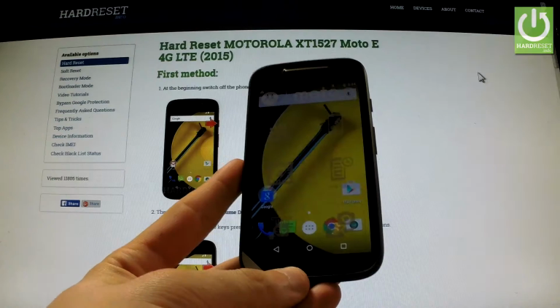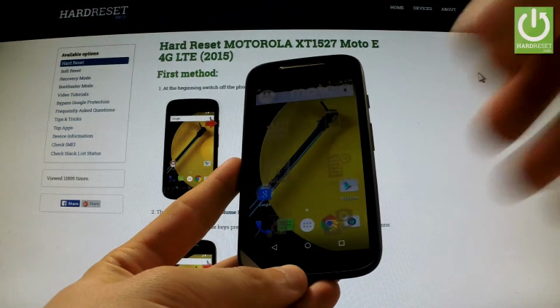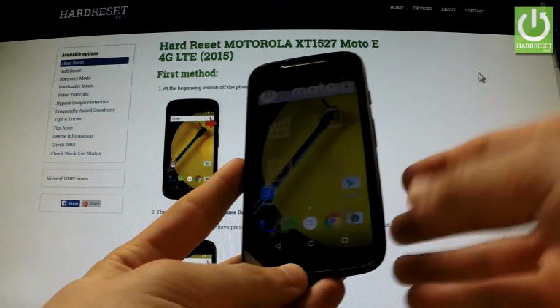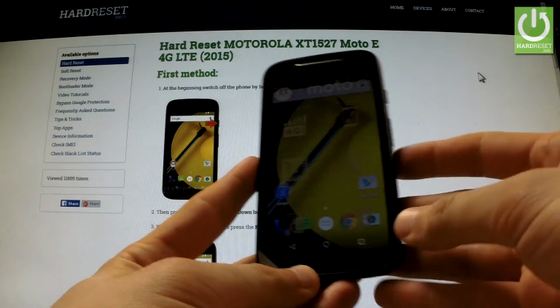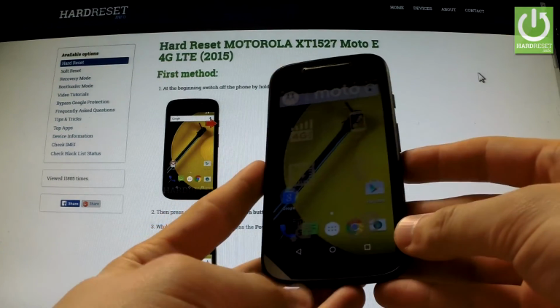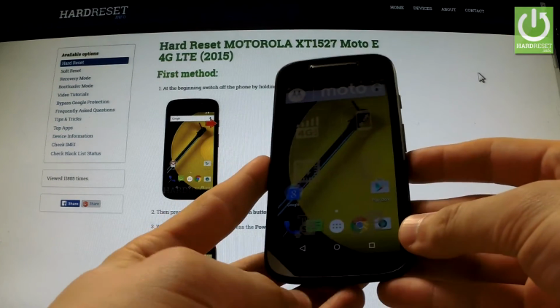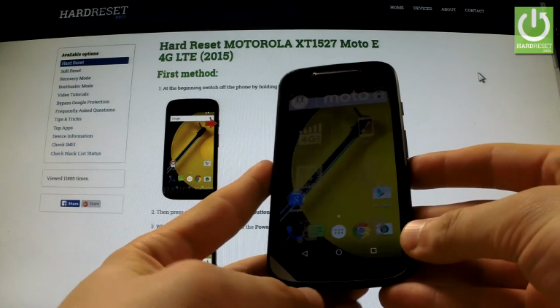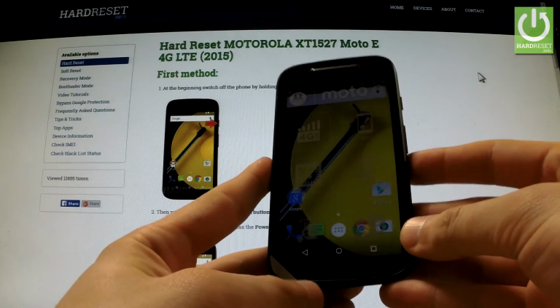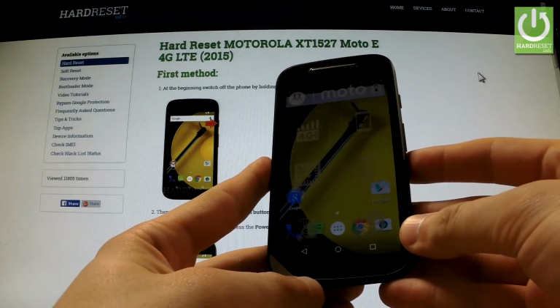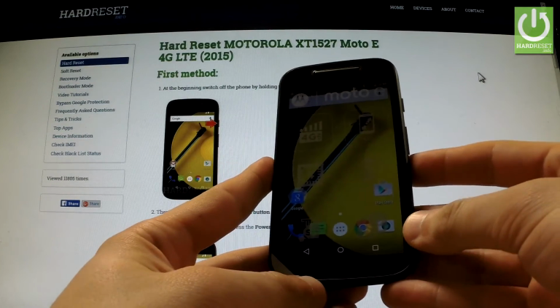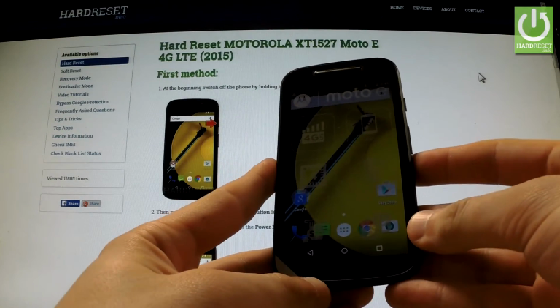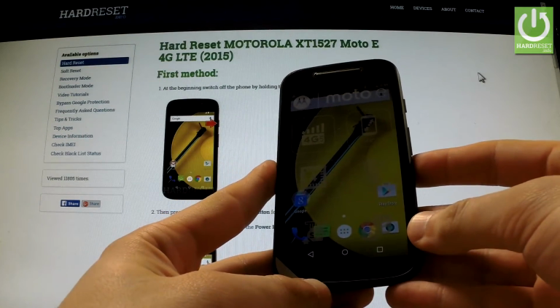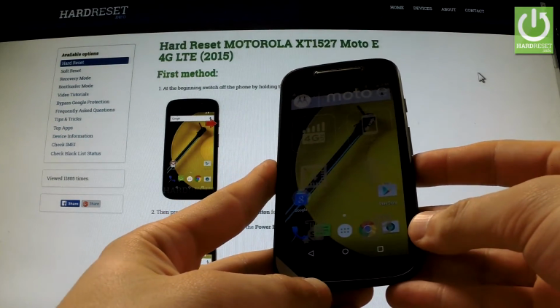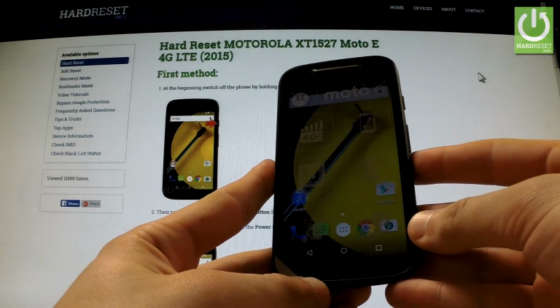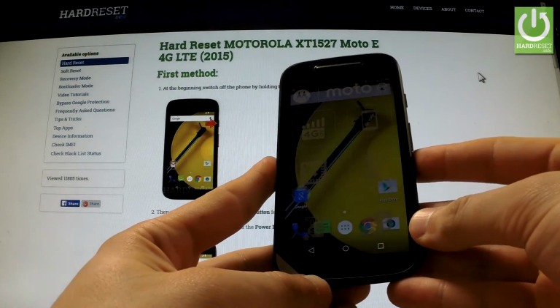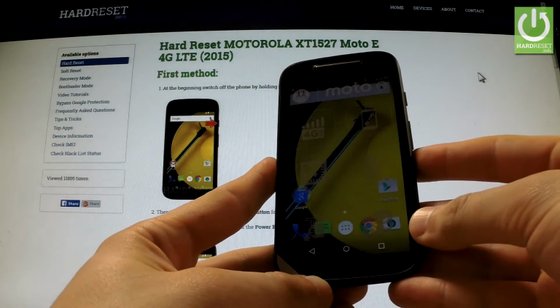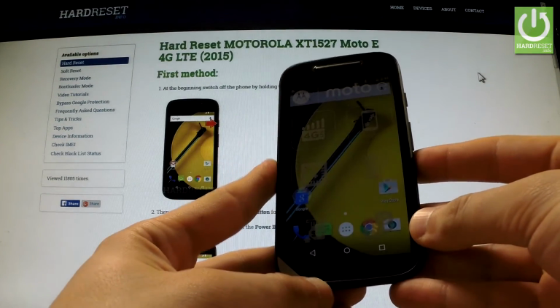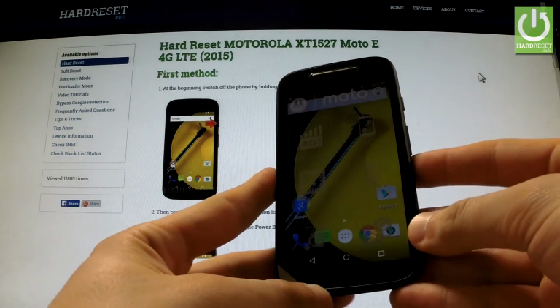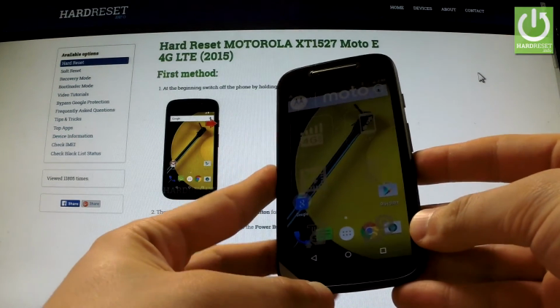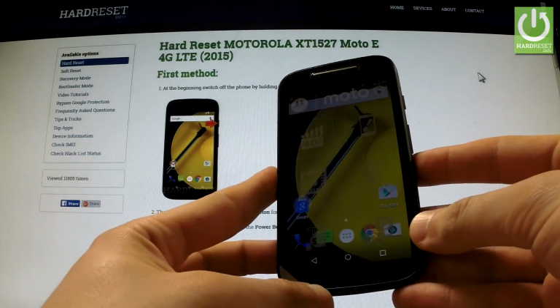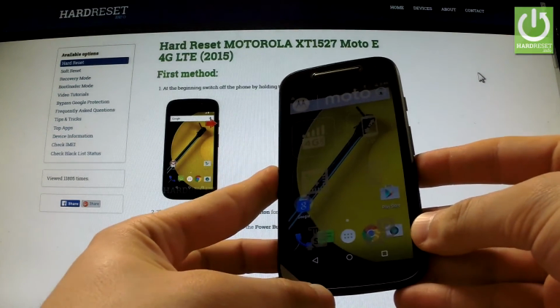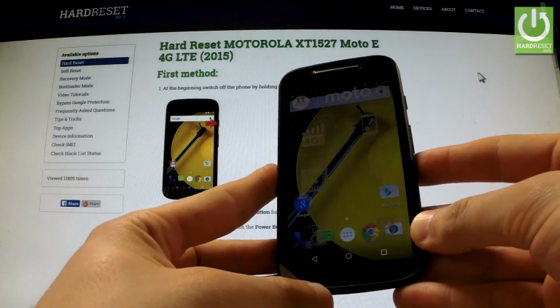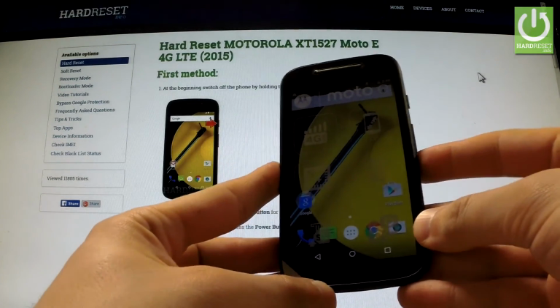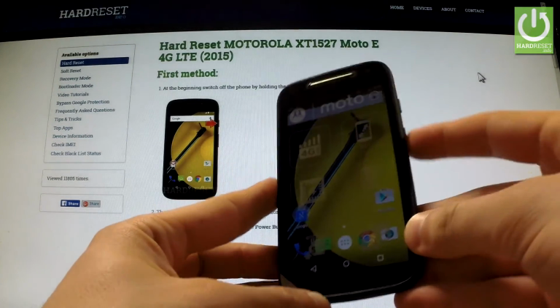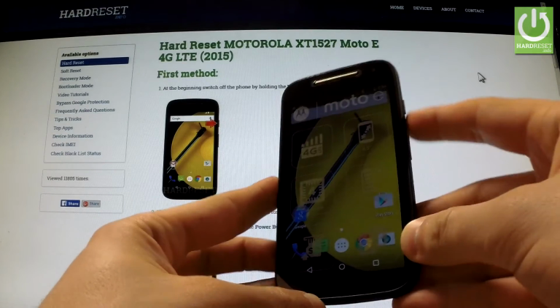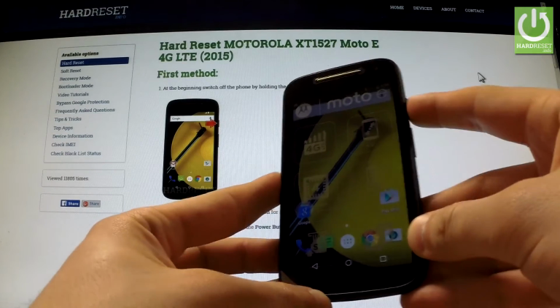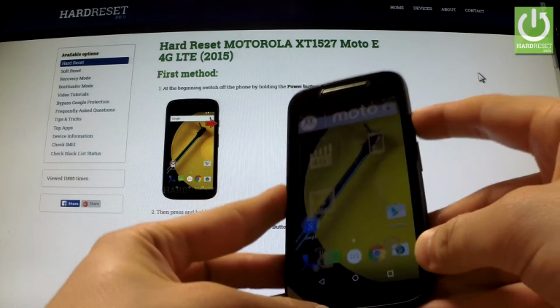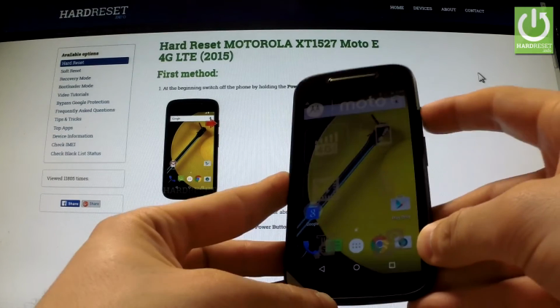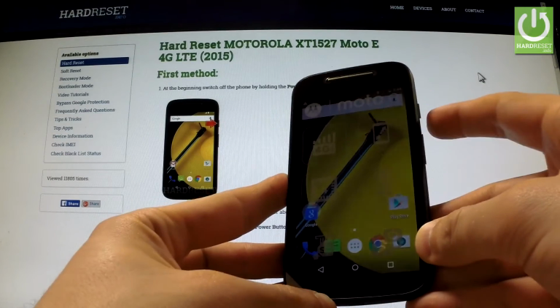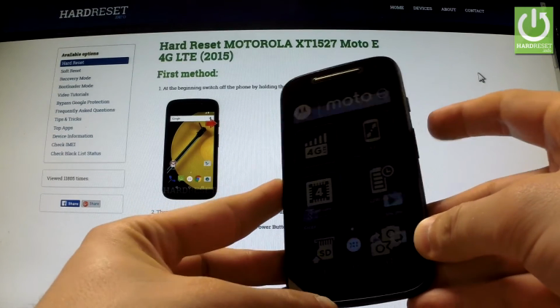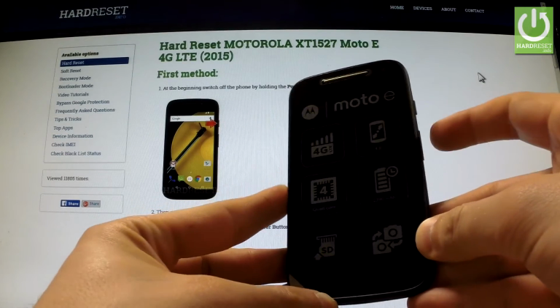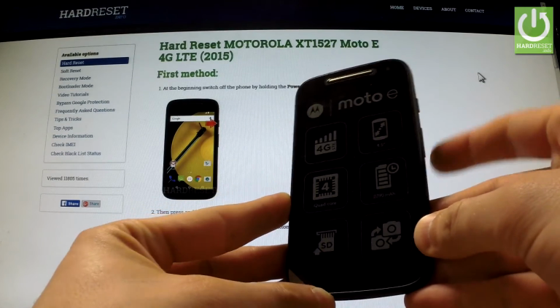In this video I'm going to show you how to accomplish a hard reset operation on Motorola Moto E by using Android settings.